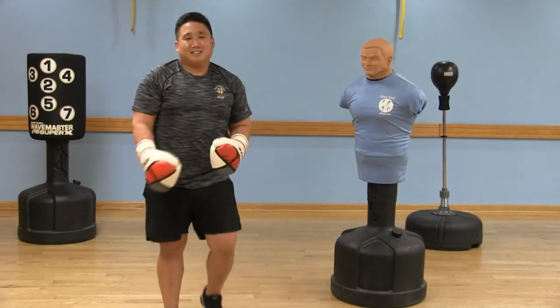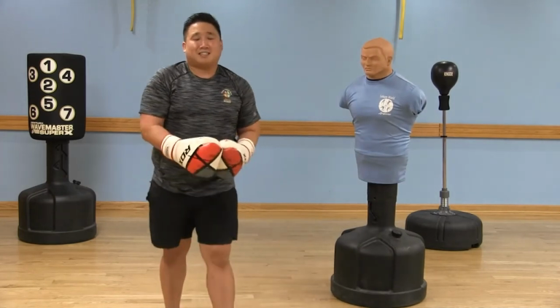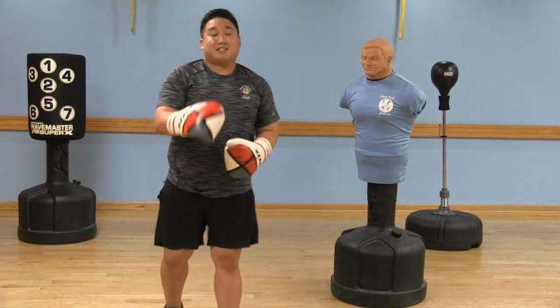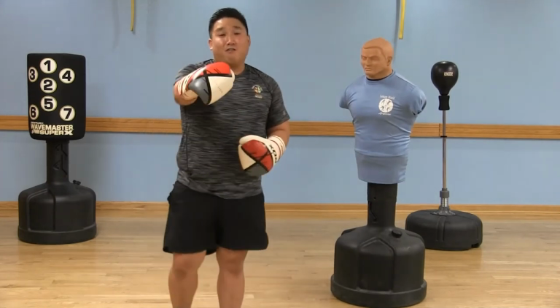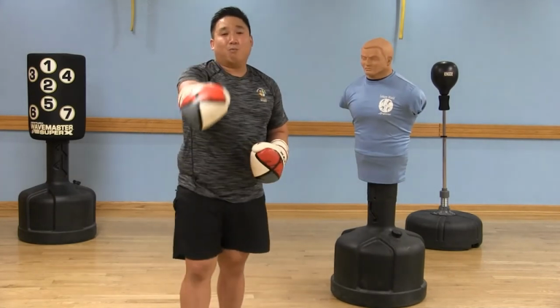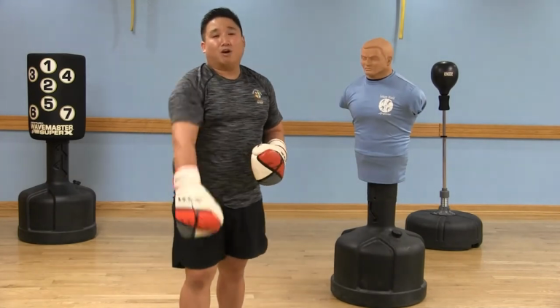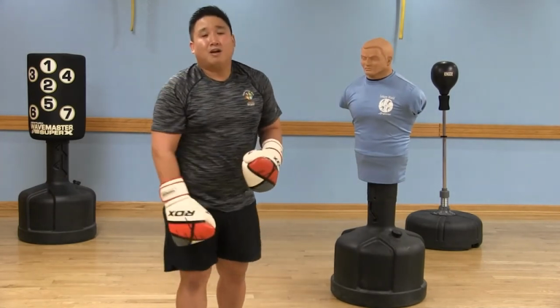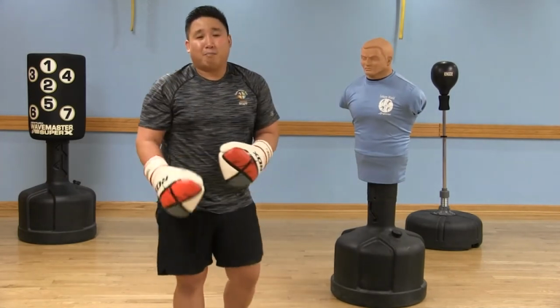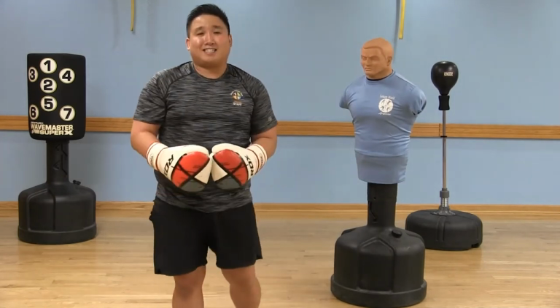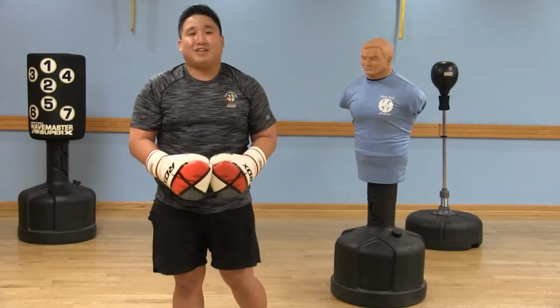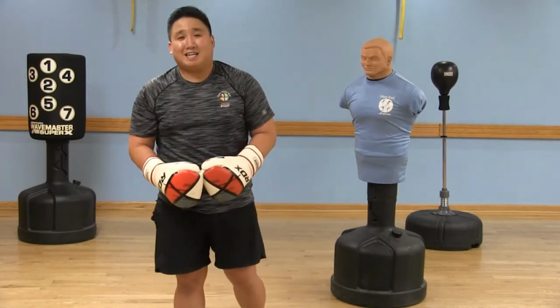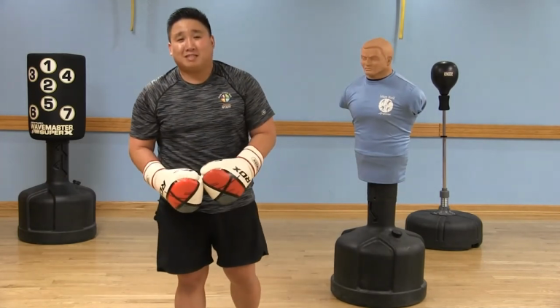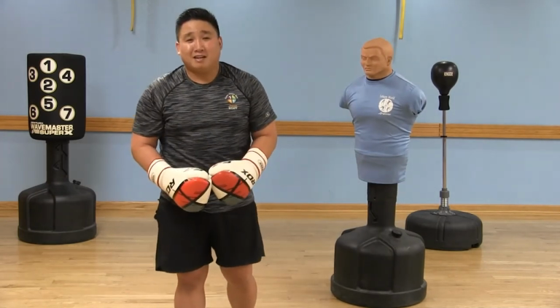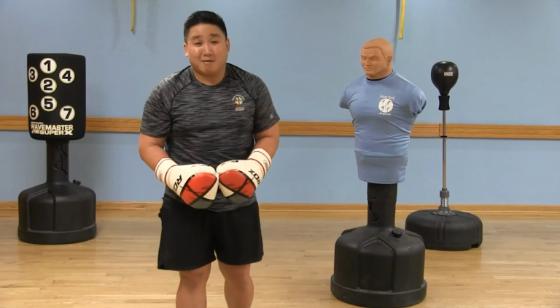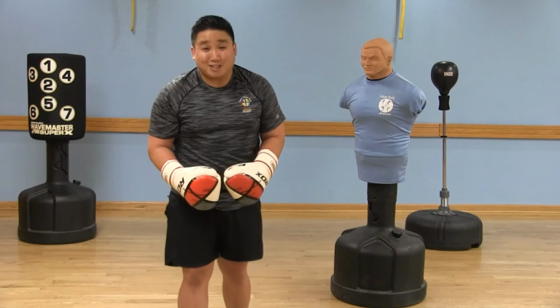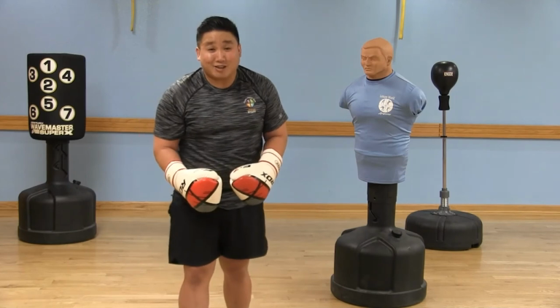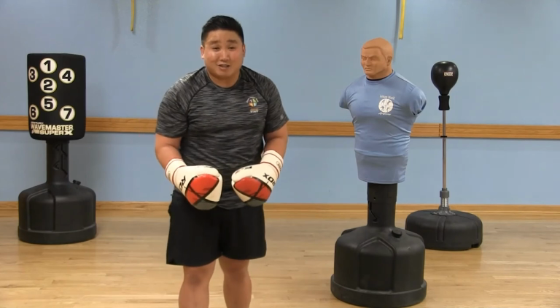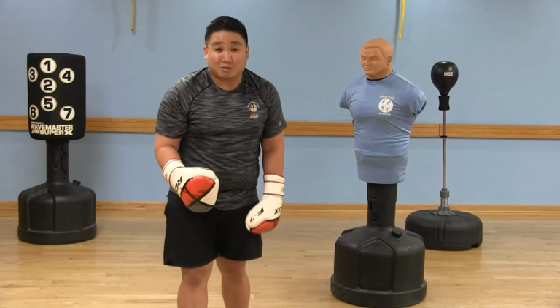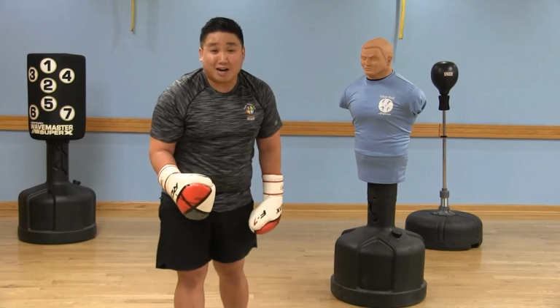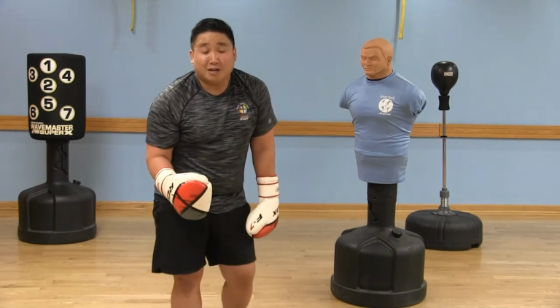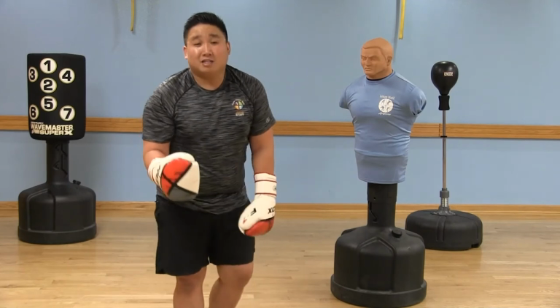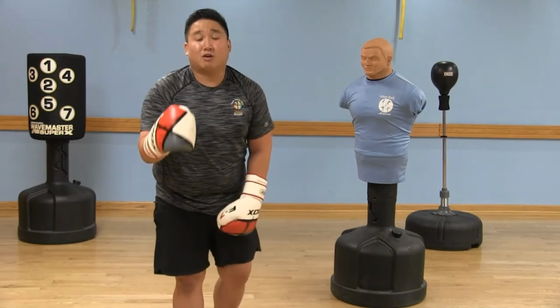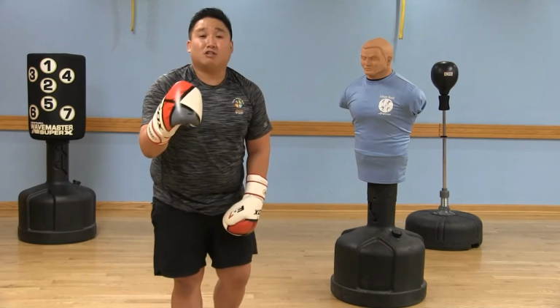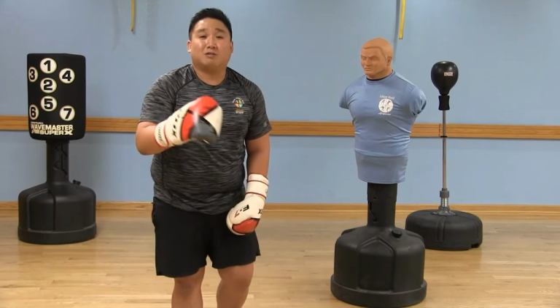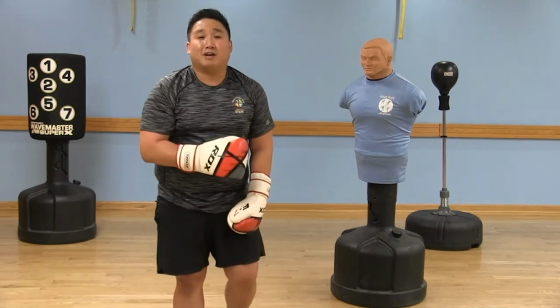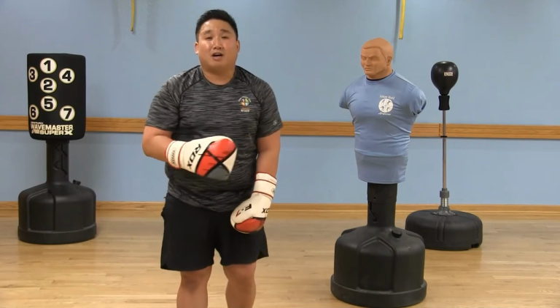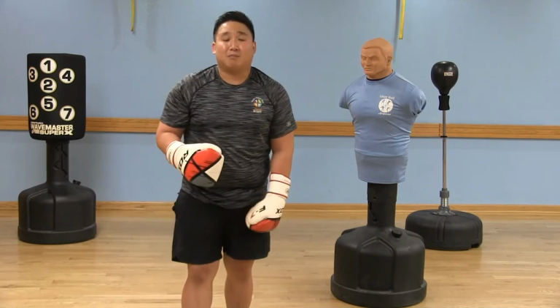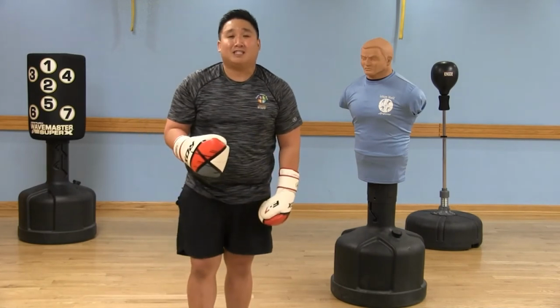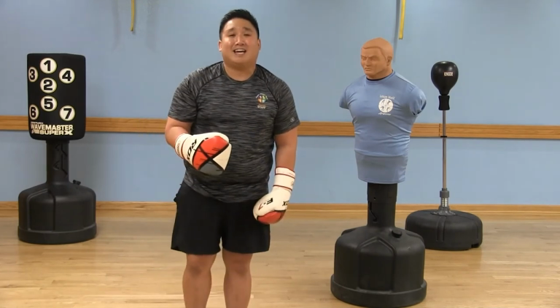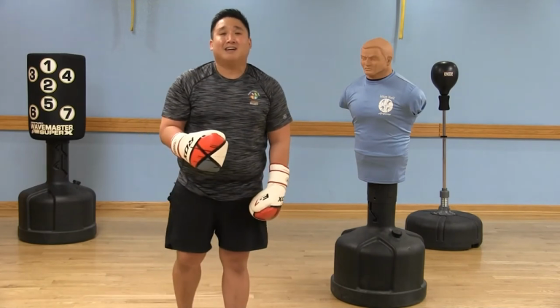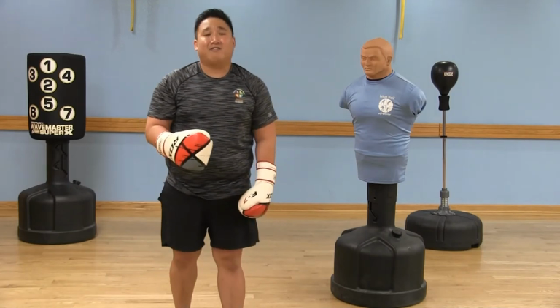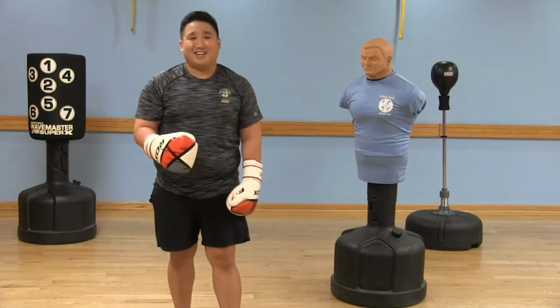Stay tuned for more boxing fit tips and make sure that you subscribe to our YouTube channel, LWCA Fitness.